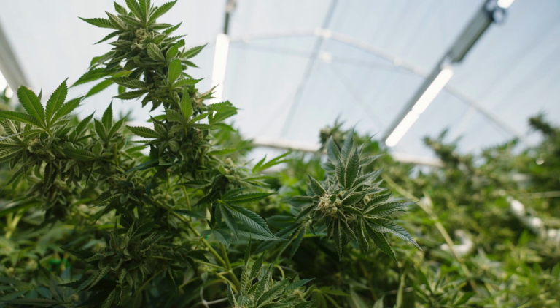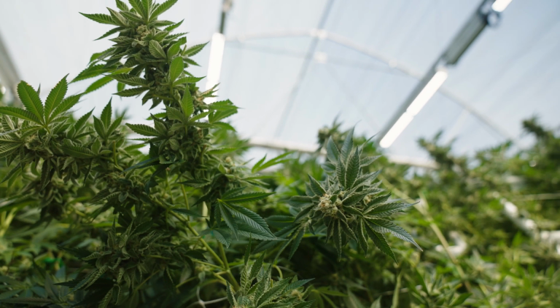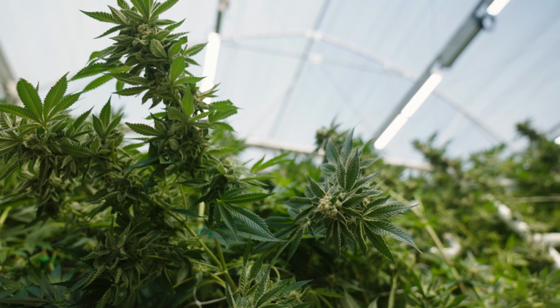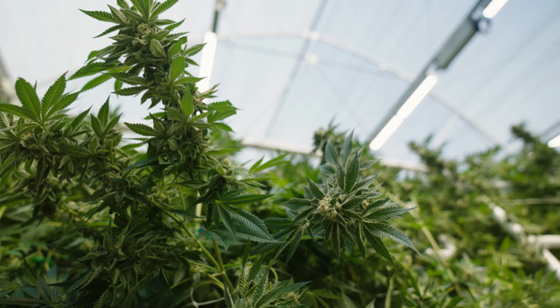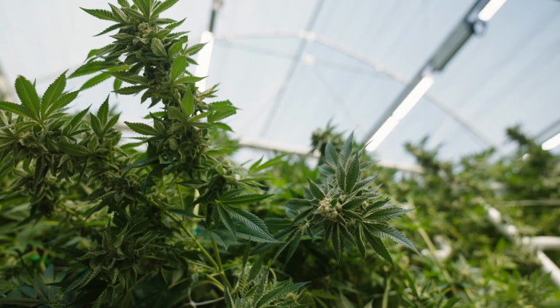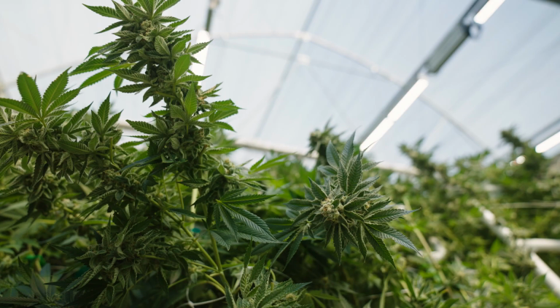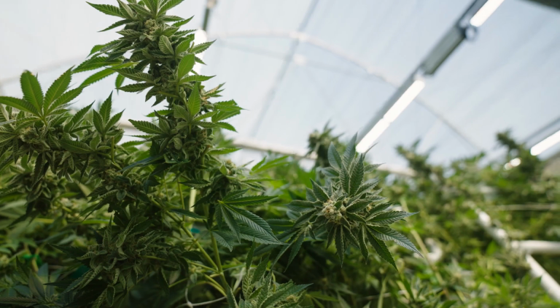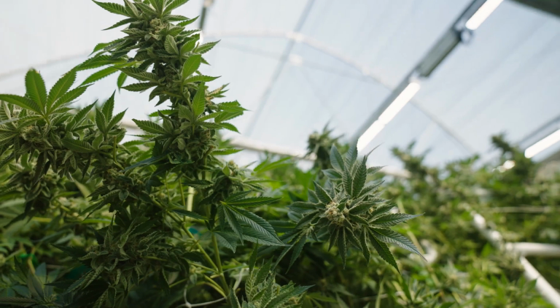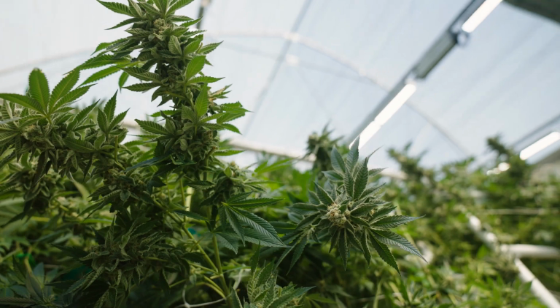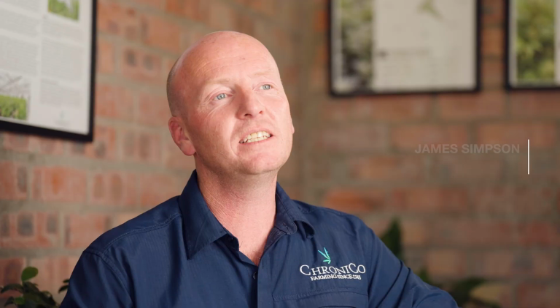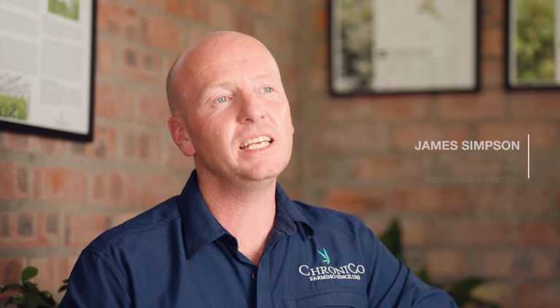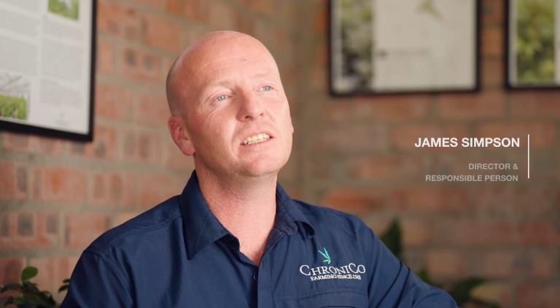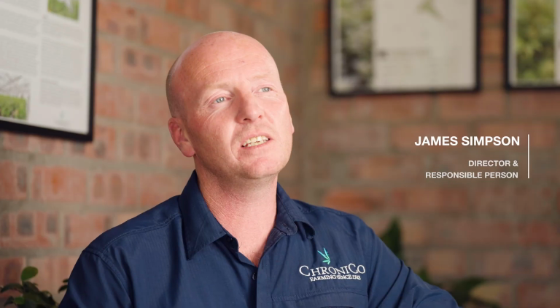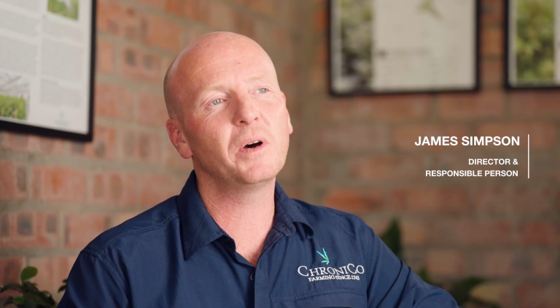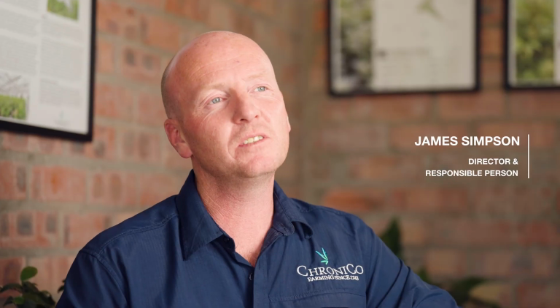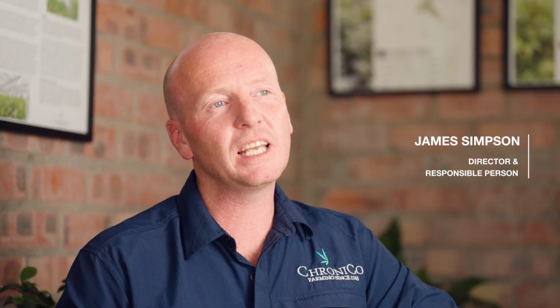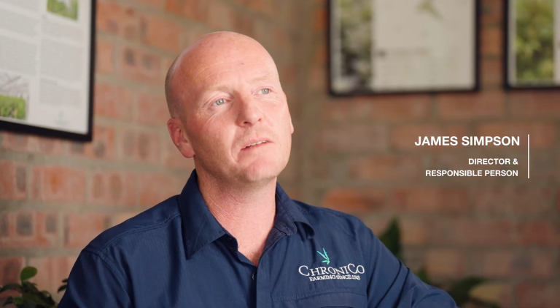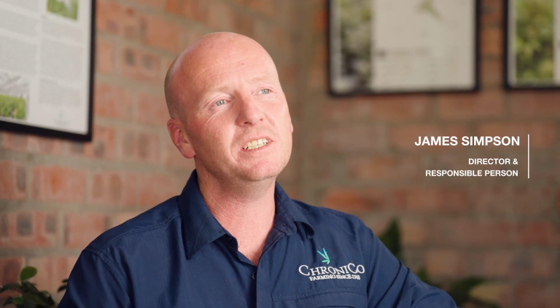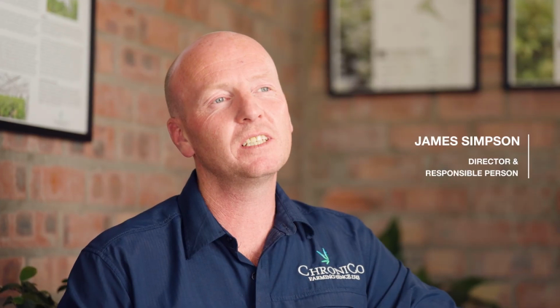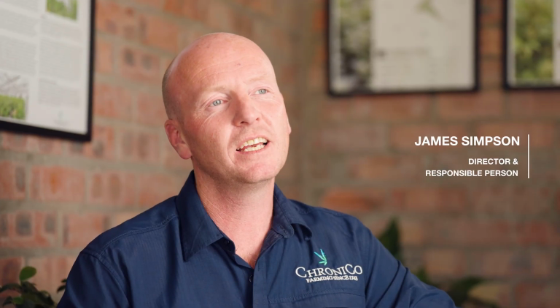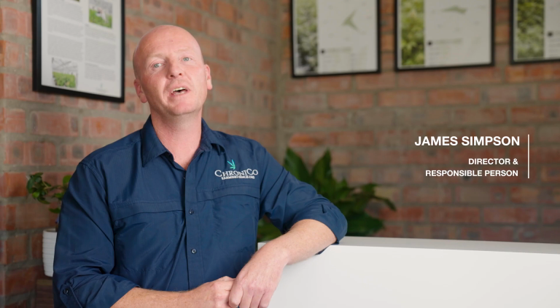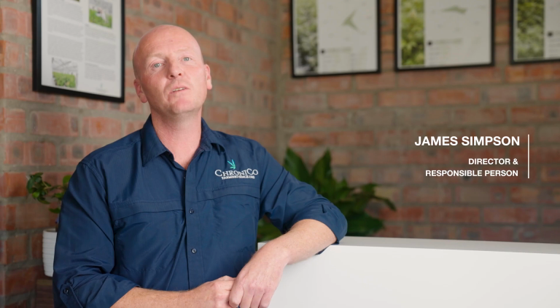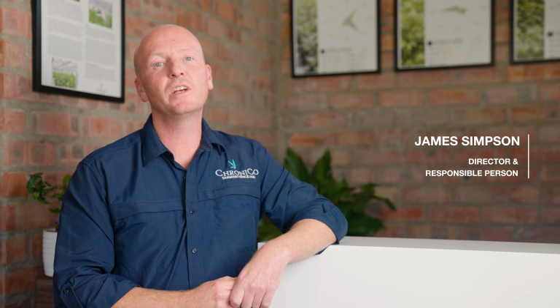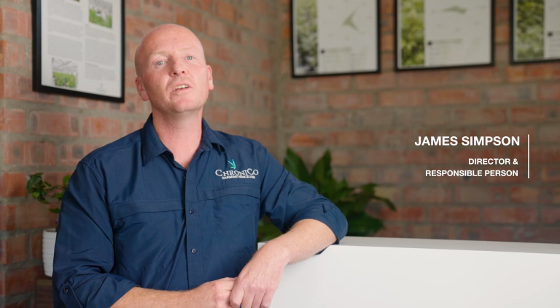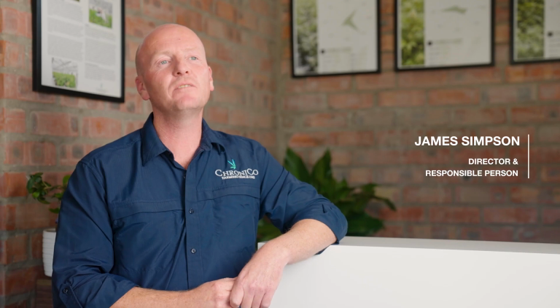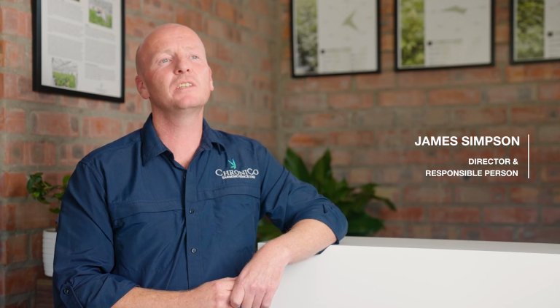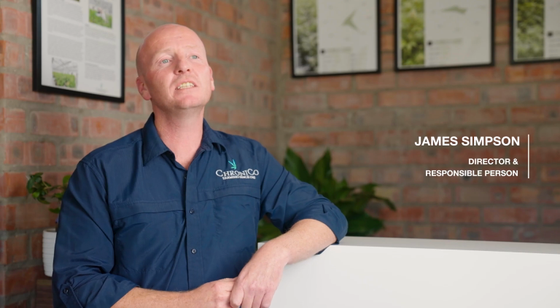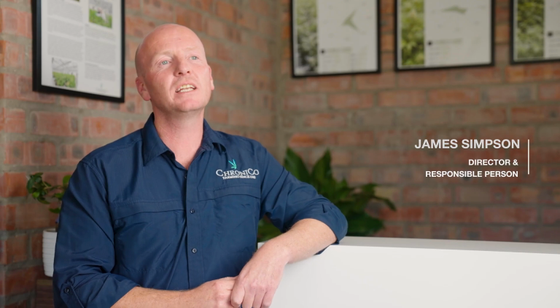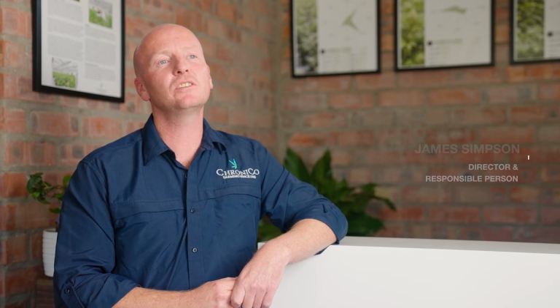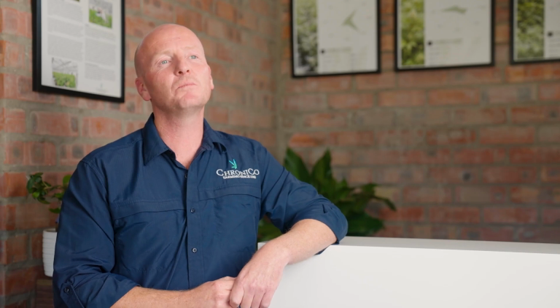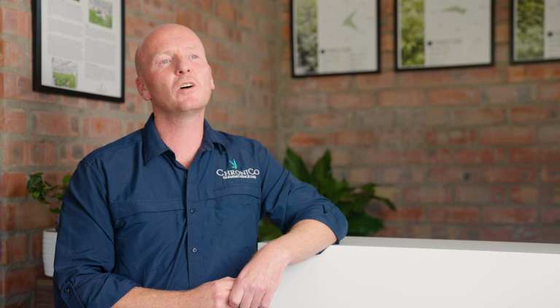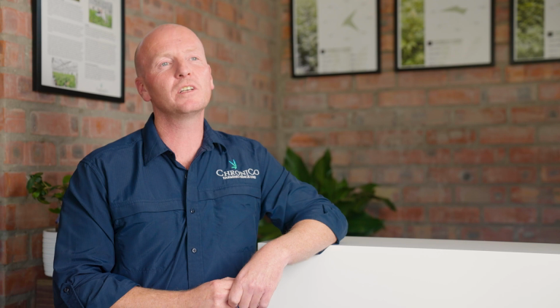We grow a medical grade THC potent cannabis and we grow that for the international market.